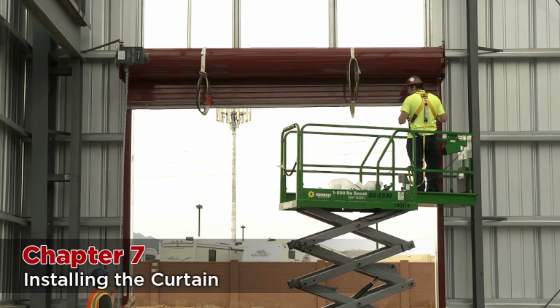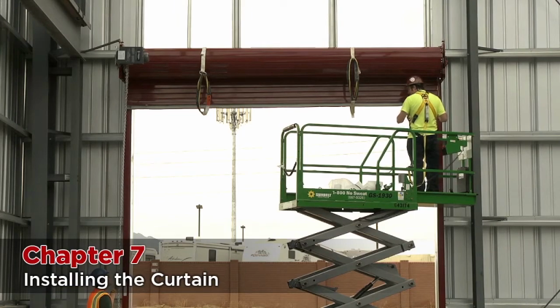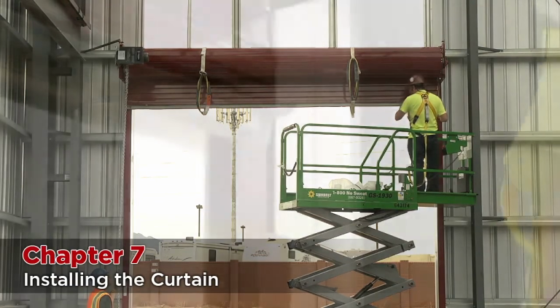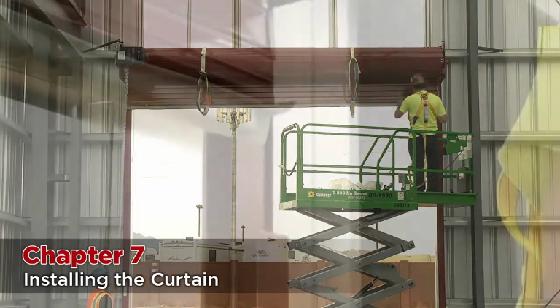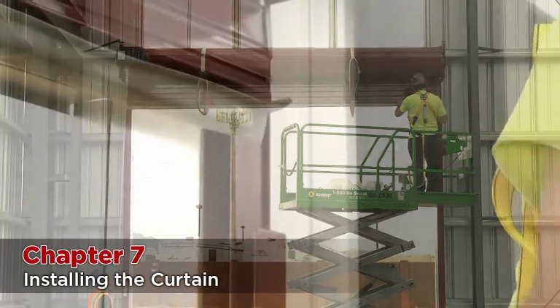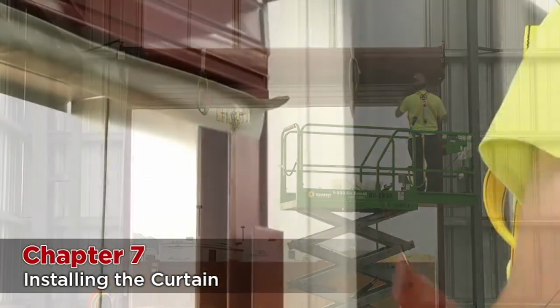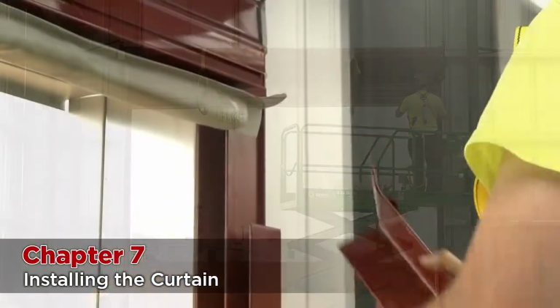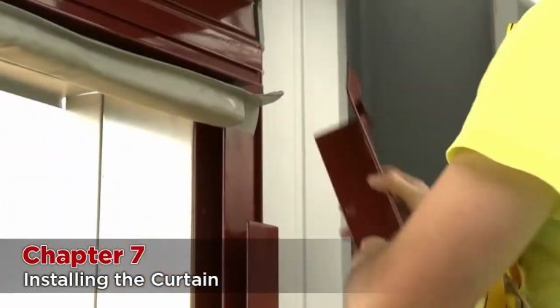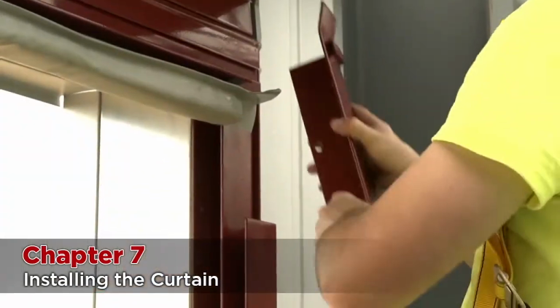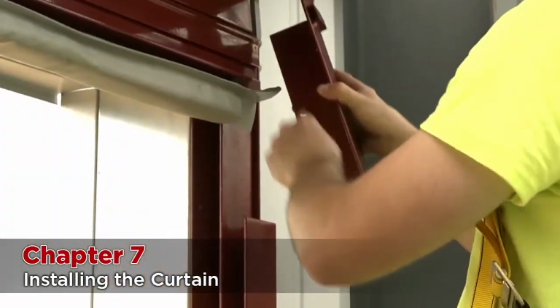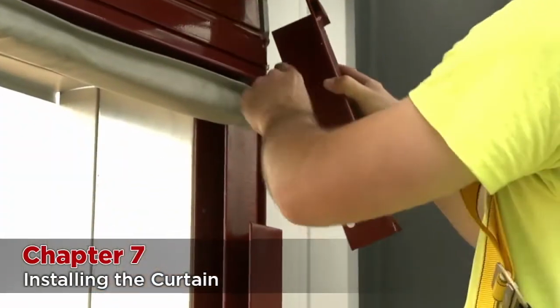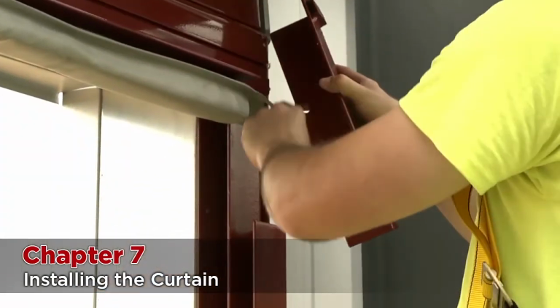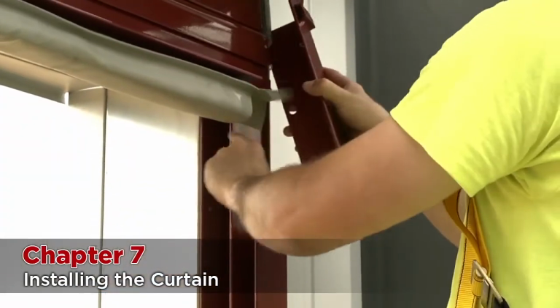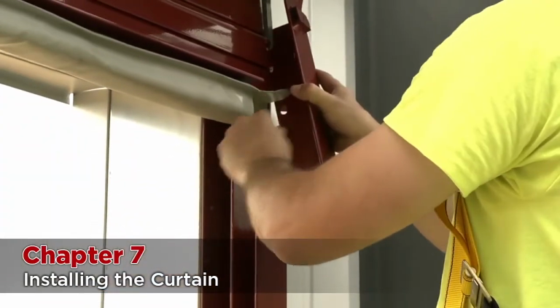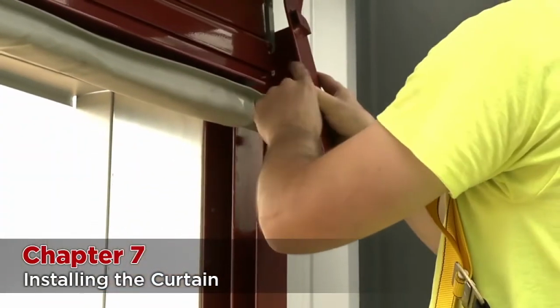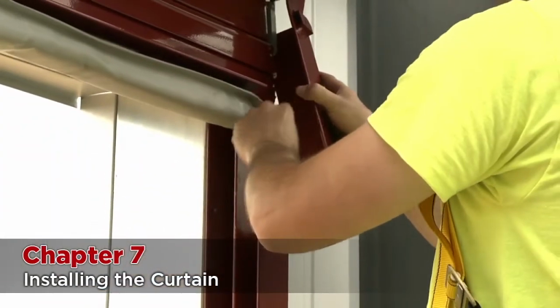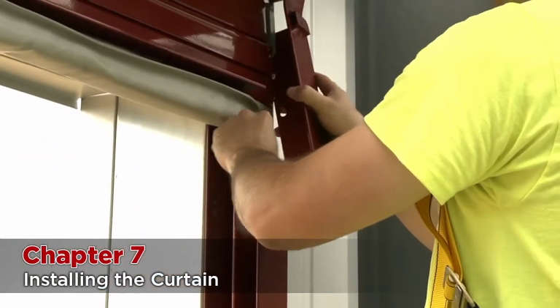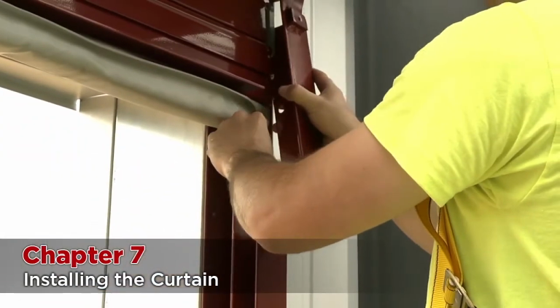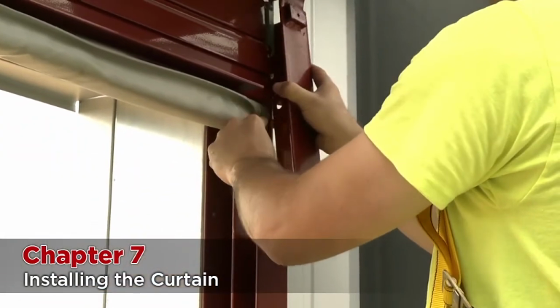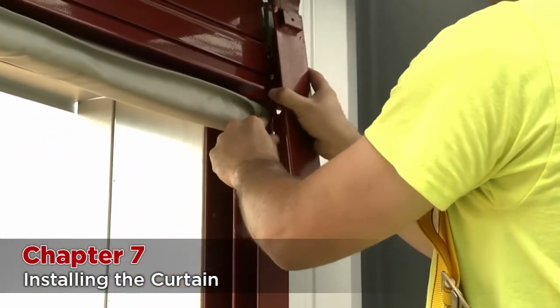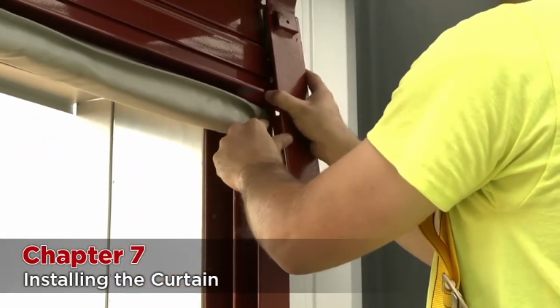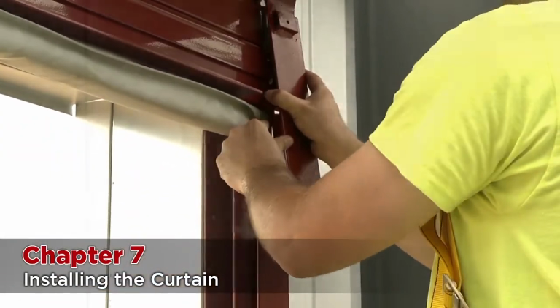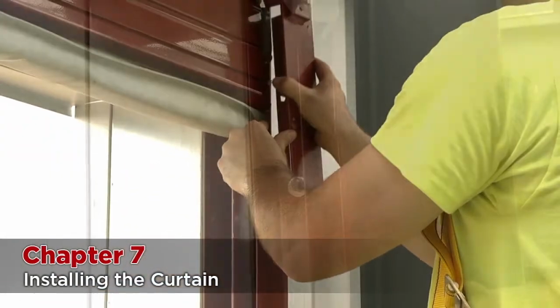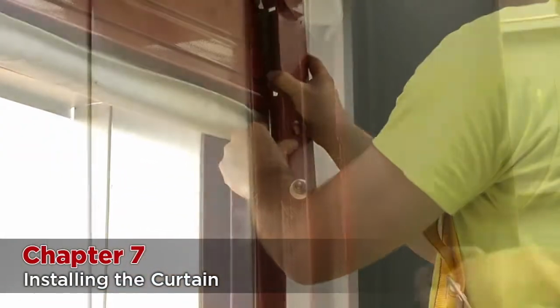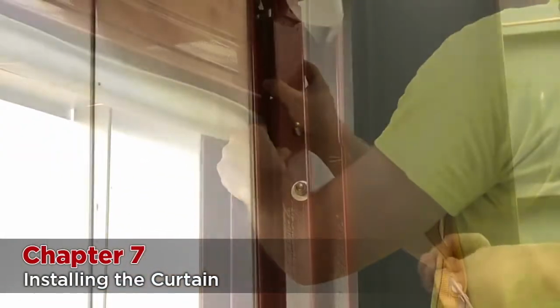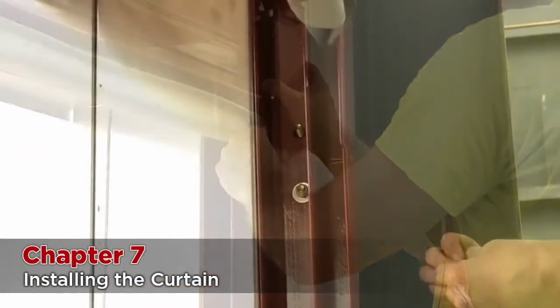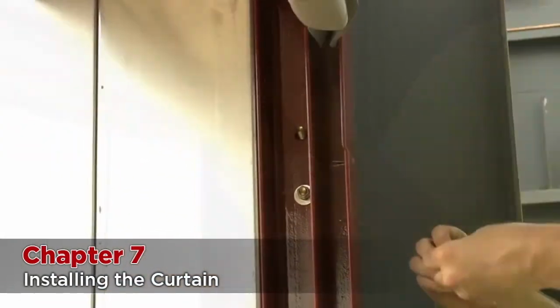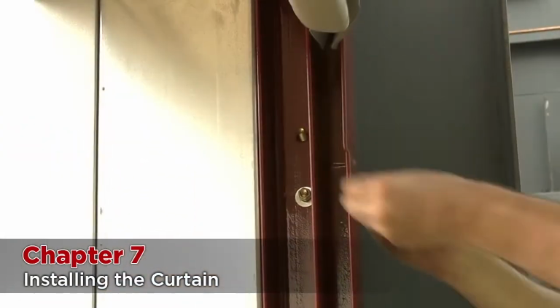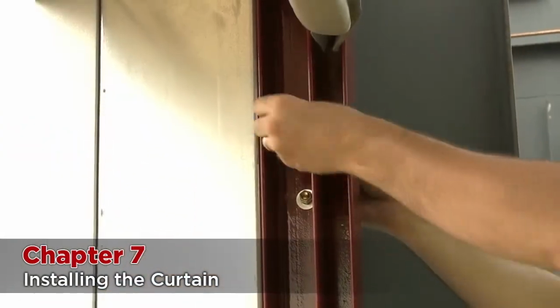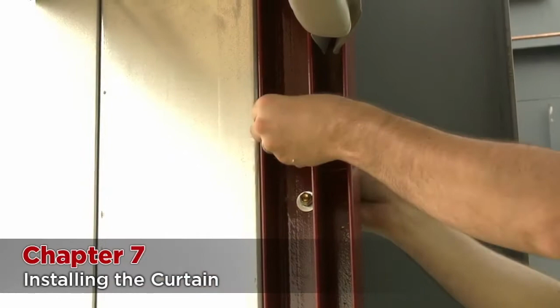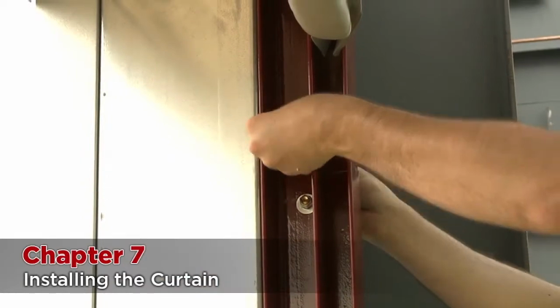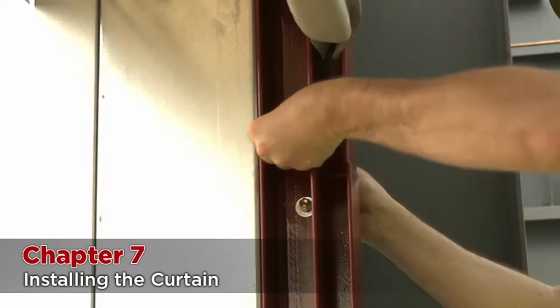Now the curtain is installed. The removable bell mouth sections can be reattached along with the stopper bars.